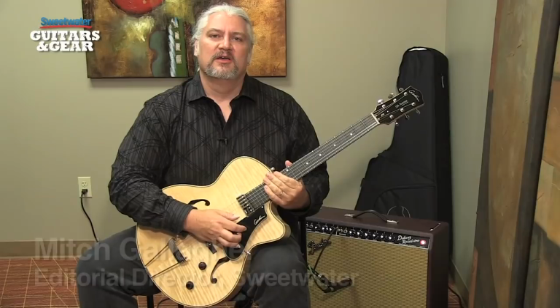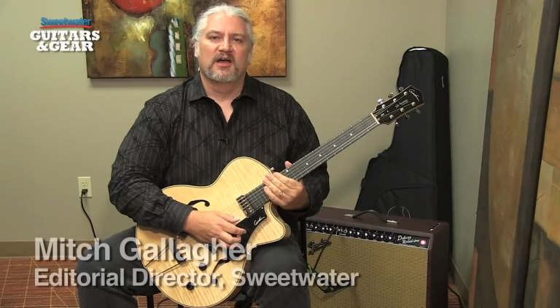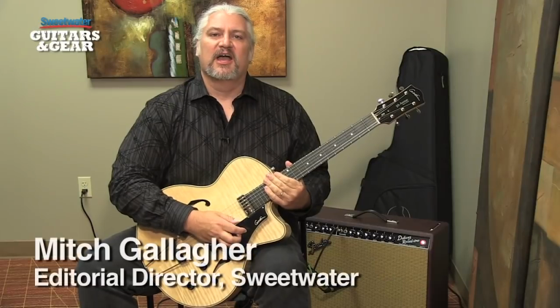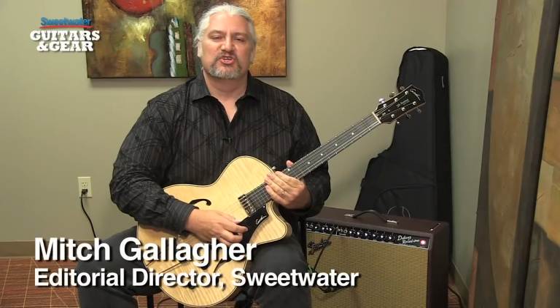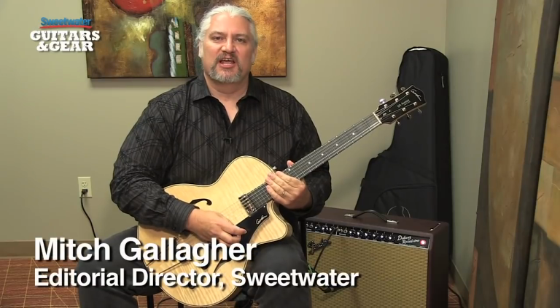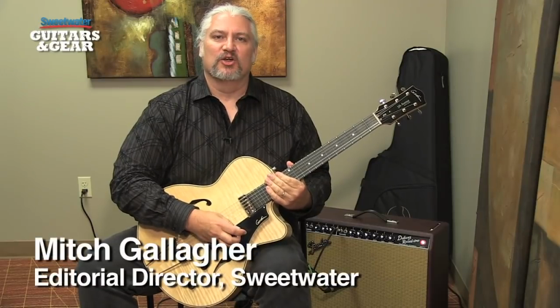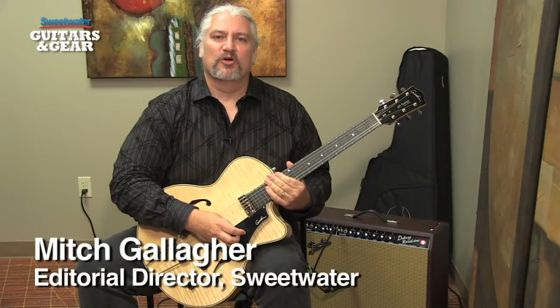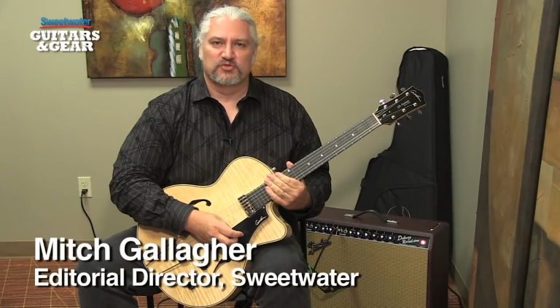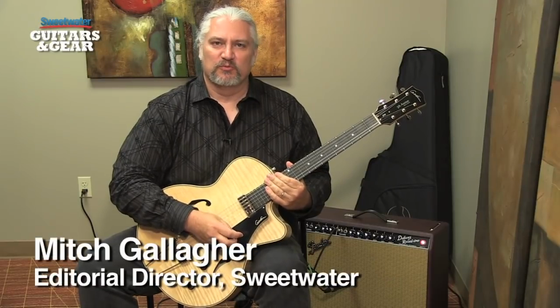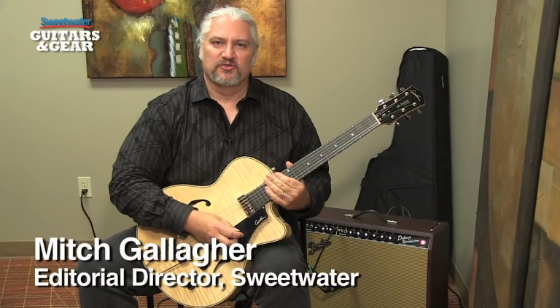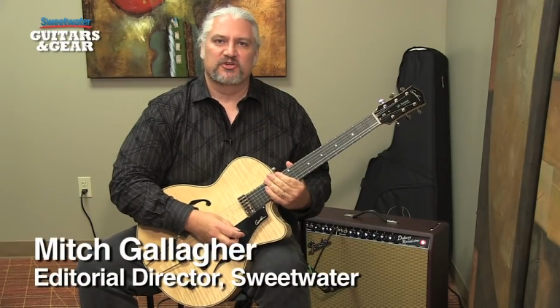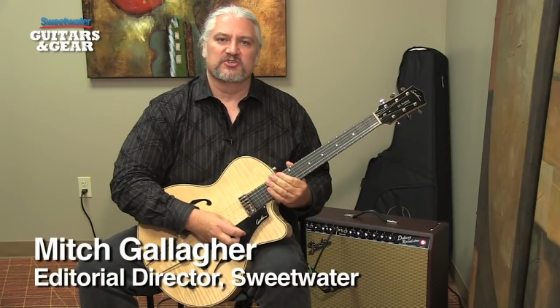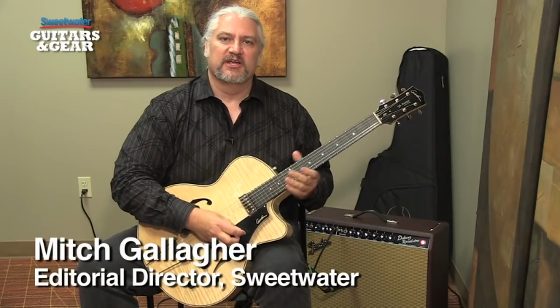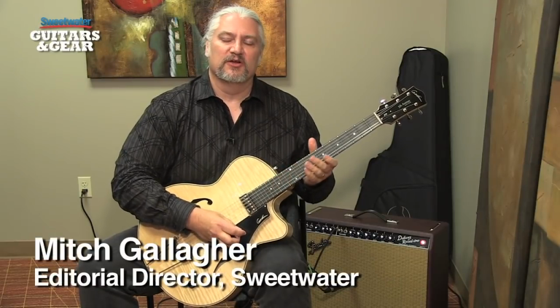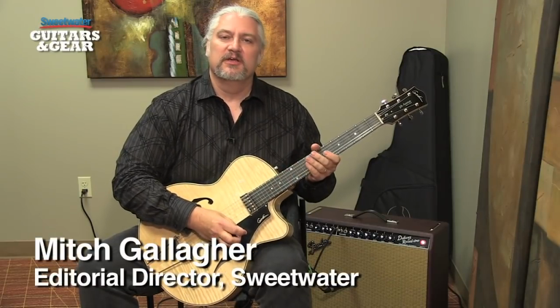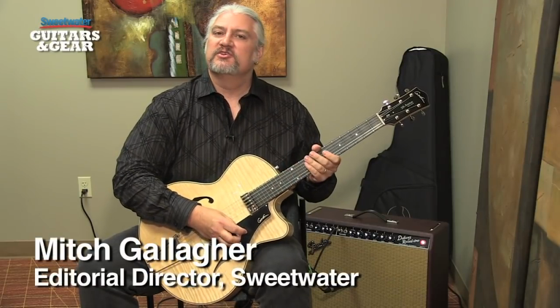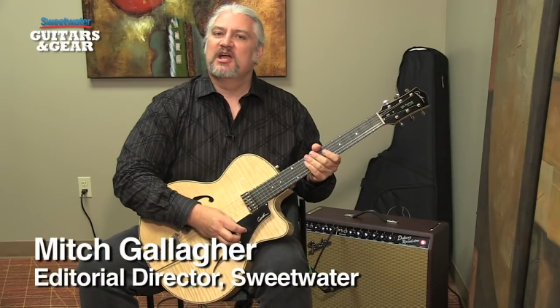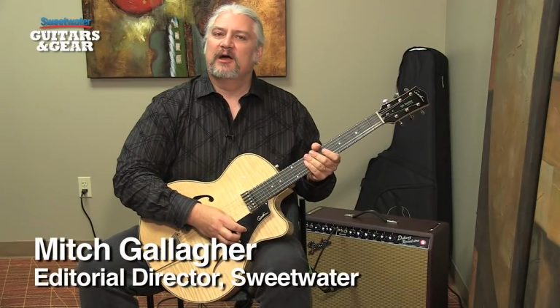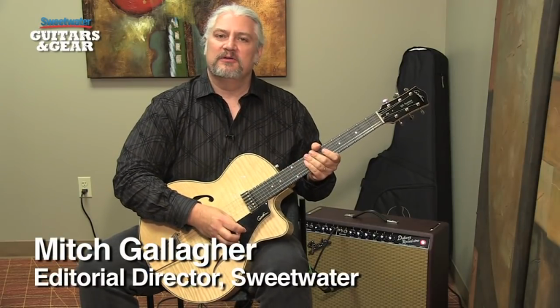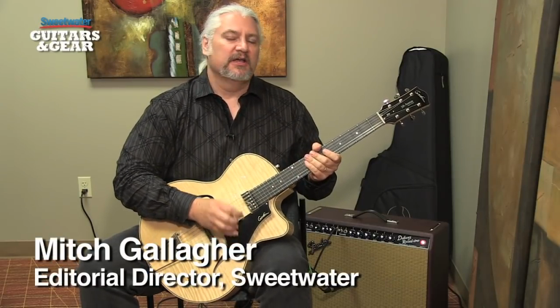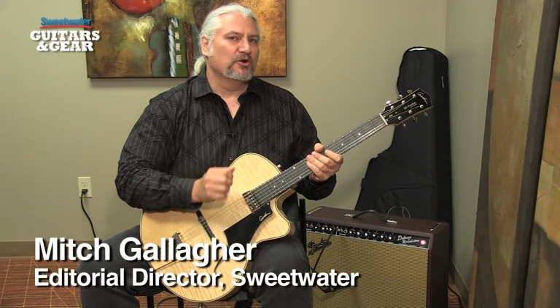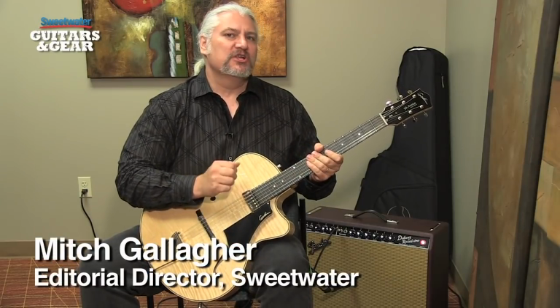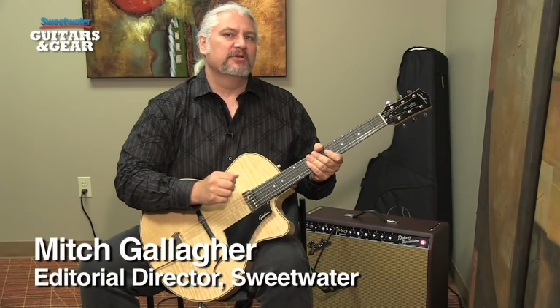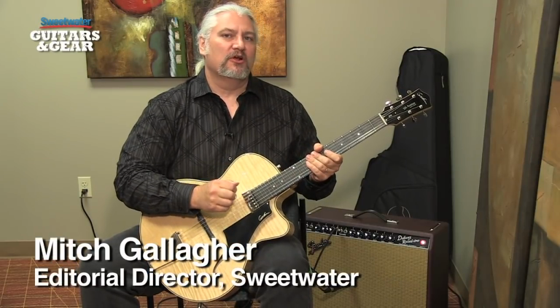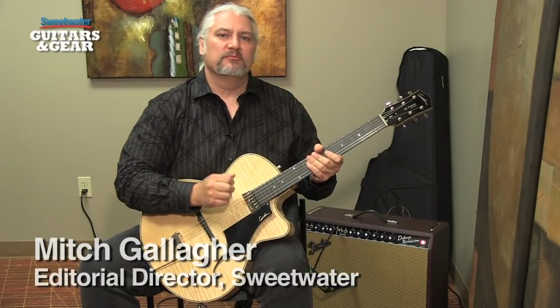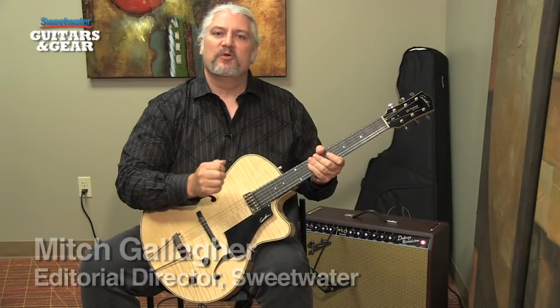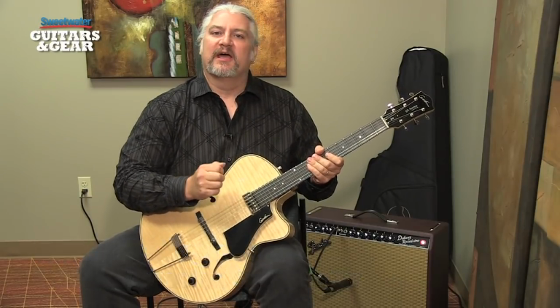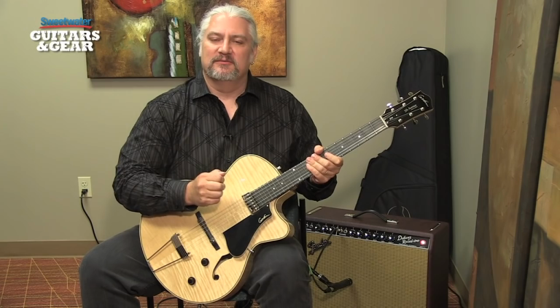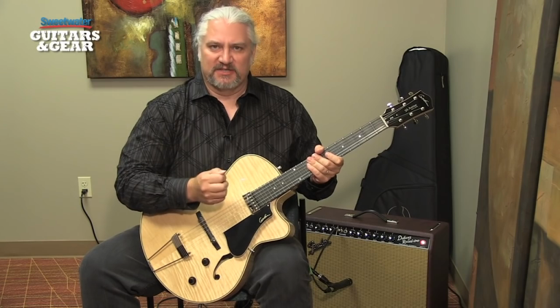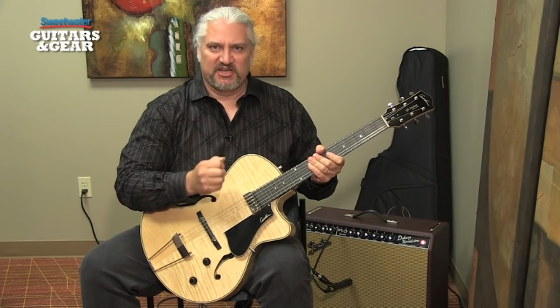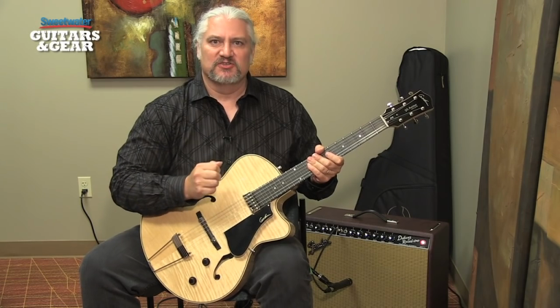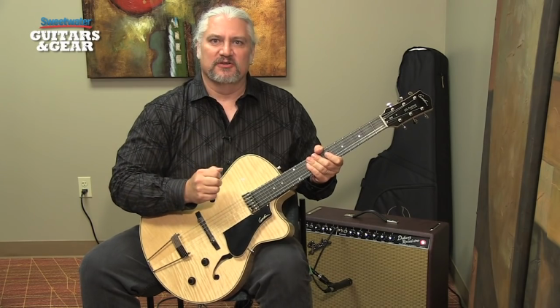Hi, I'm Mitch Gallagher. Welcome to Sweetwater's Guitars and Gear. This time out, an archtop guitar from Godan. Let's get started.